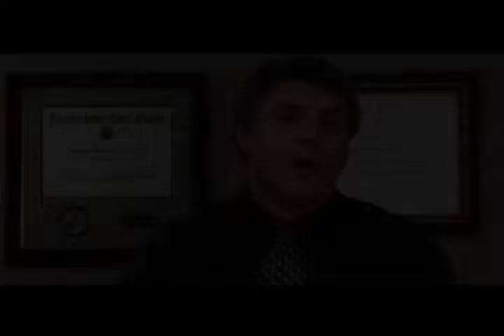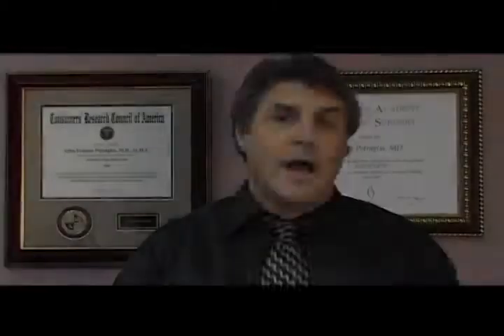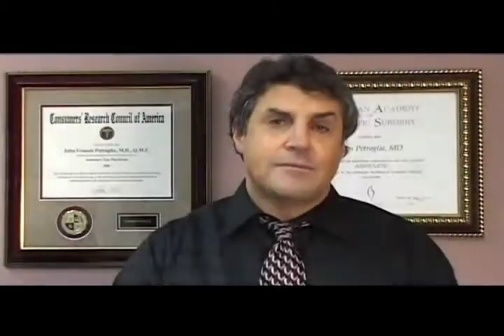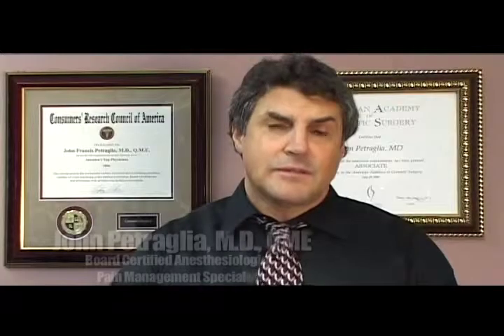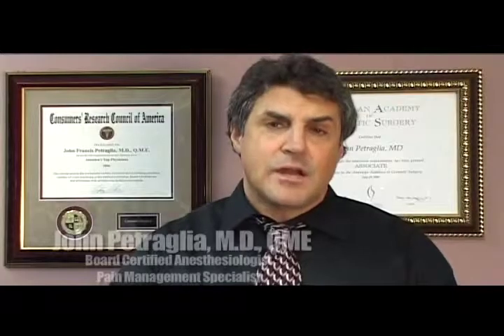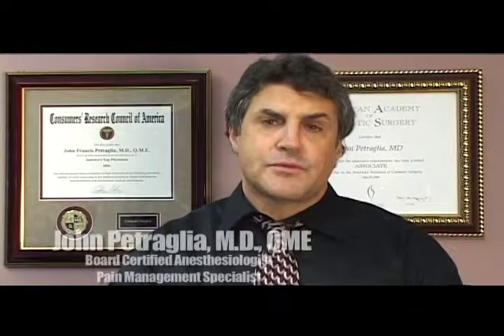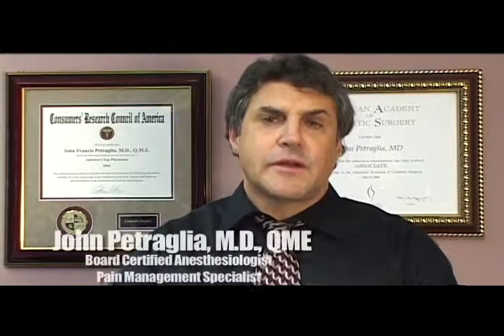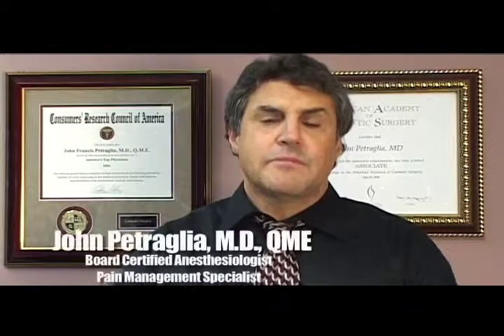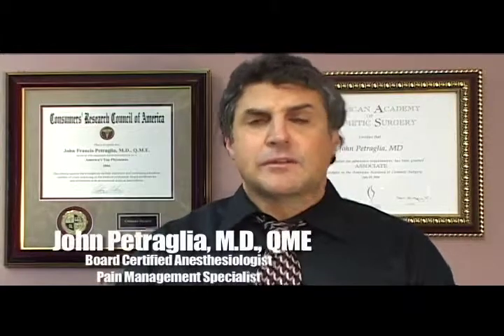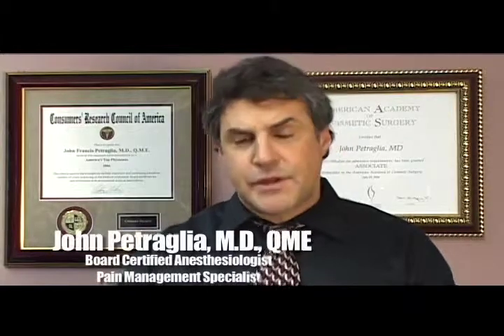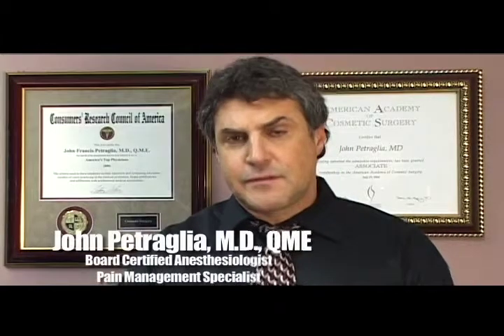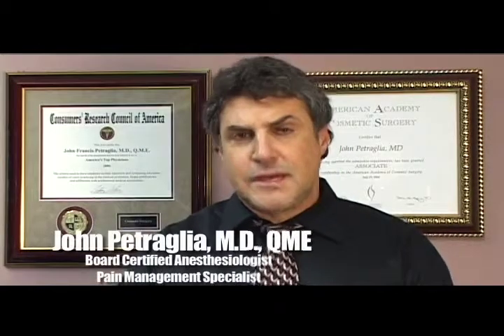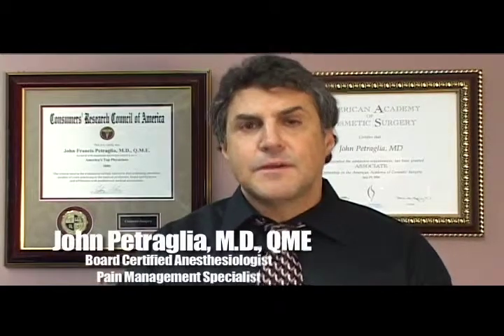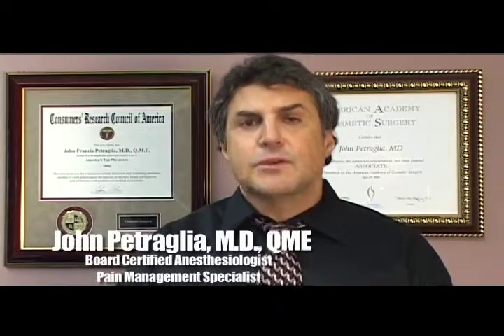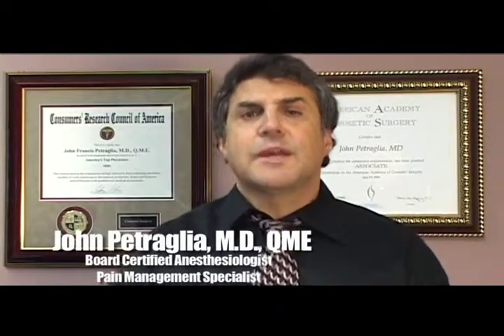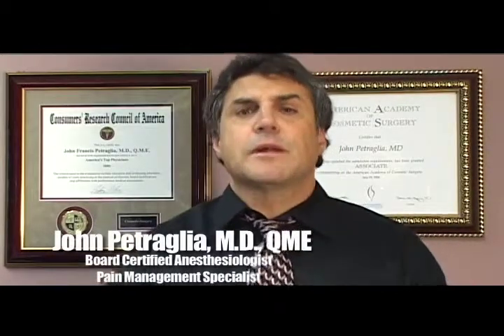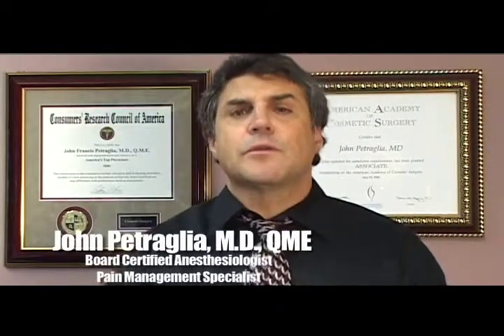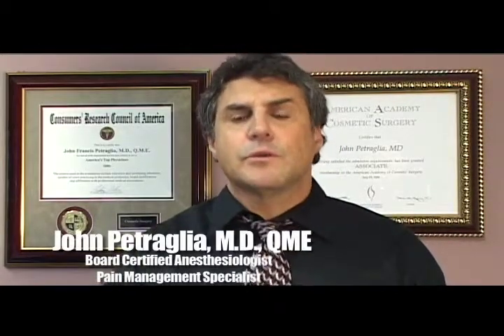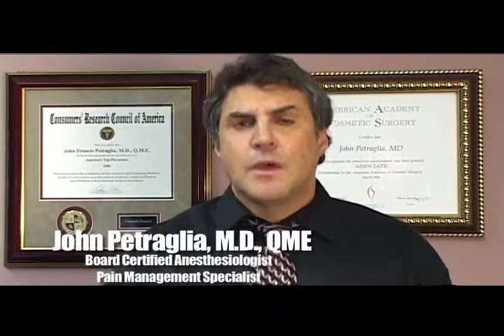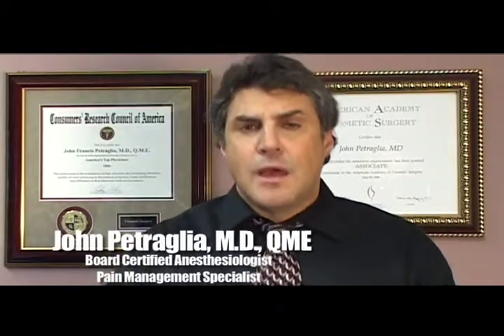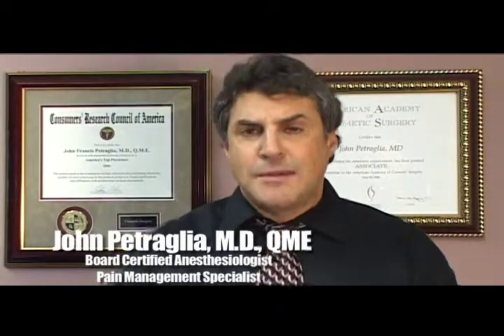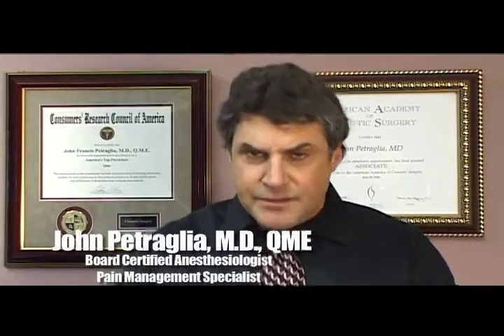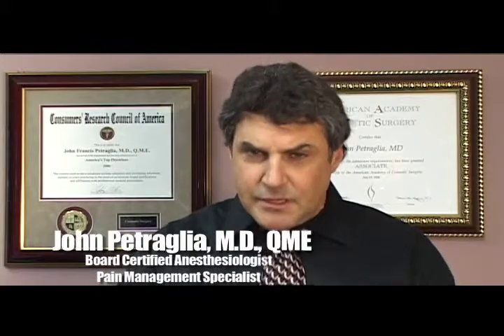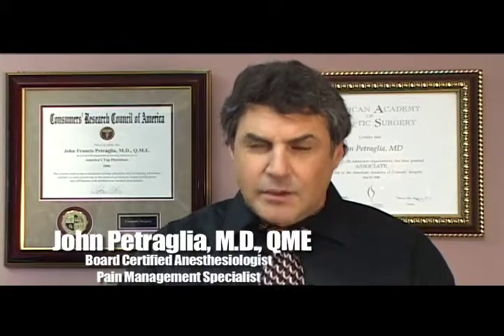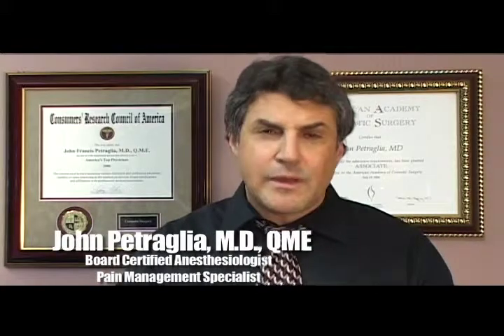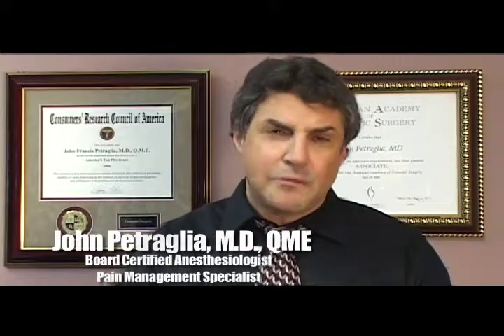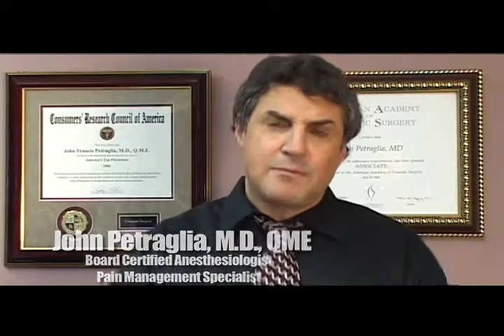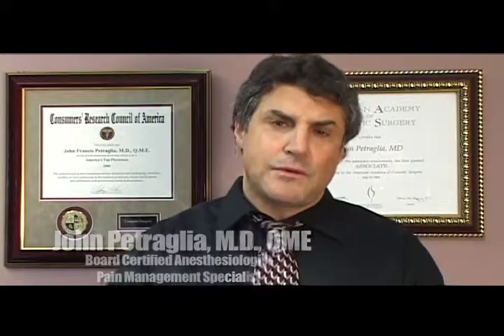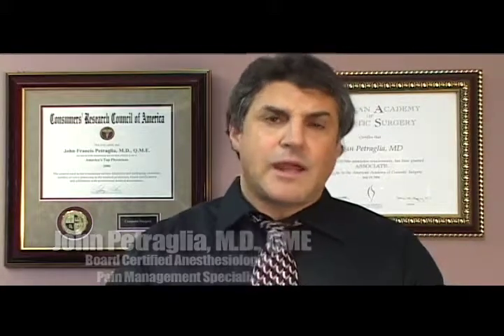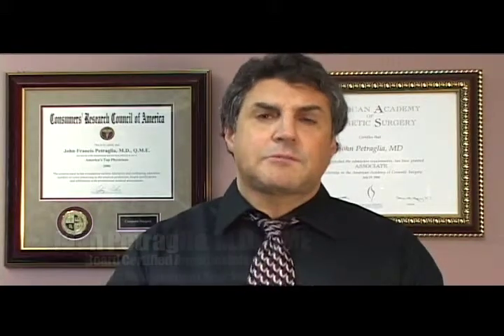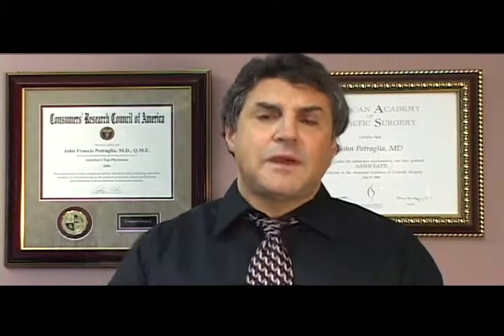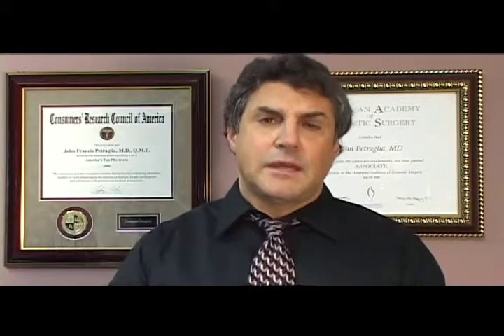Hi, I'm Dr. John Petralia, Medical Director of the Interventional Pain Medical Group. I'm here to tell you how we help people with intractable pain.